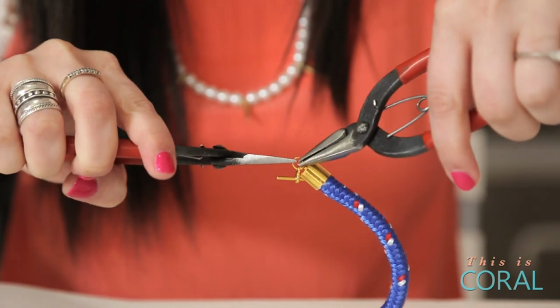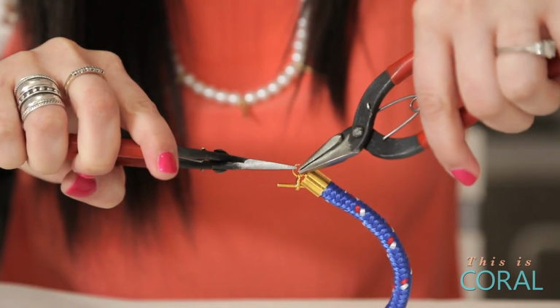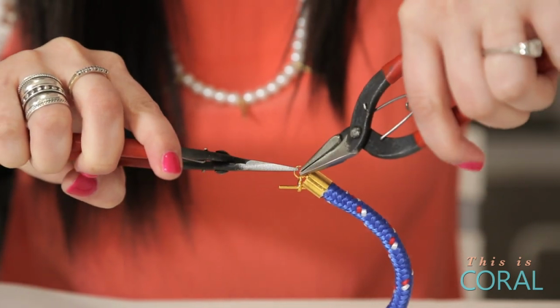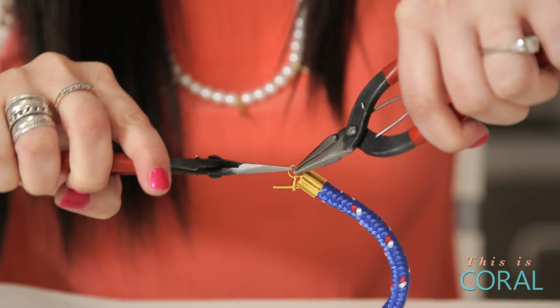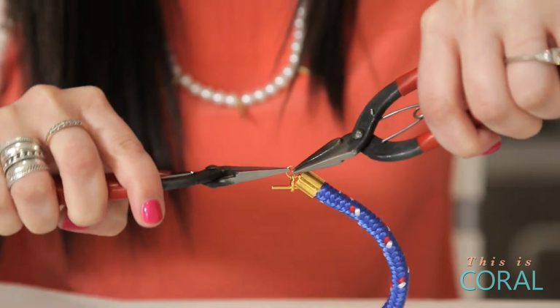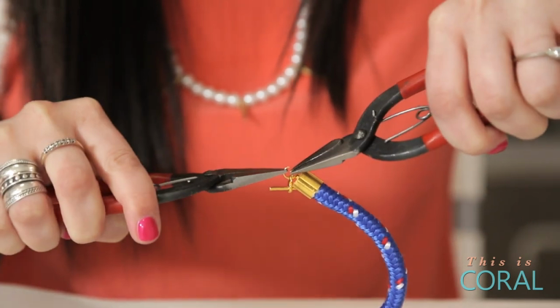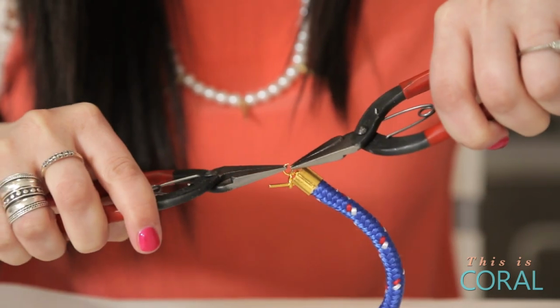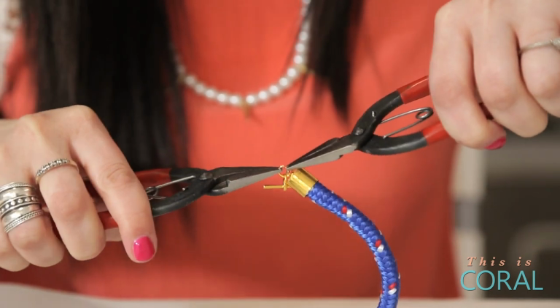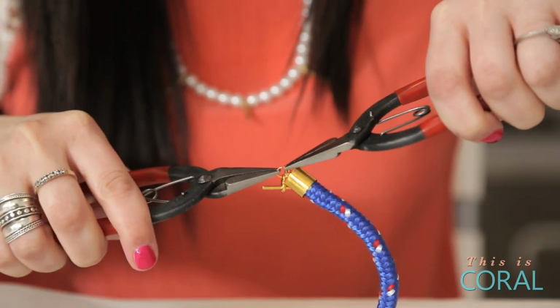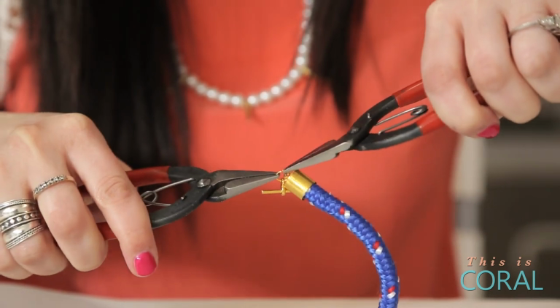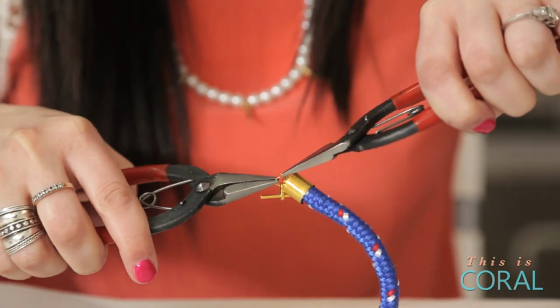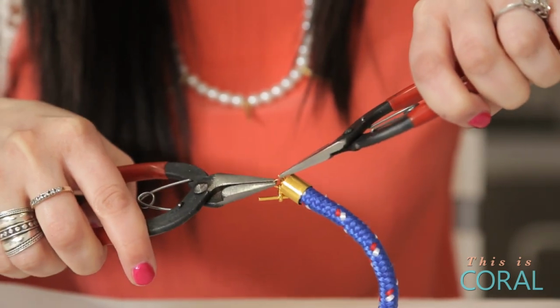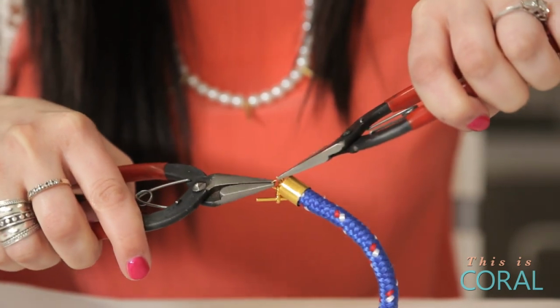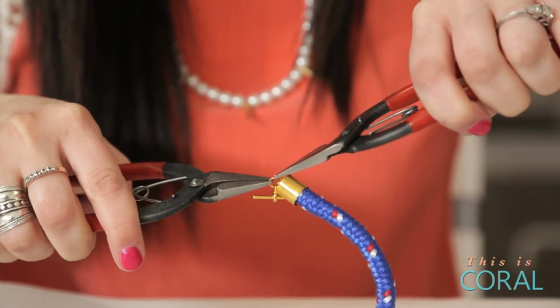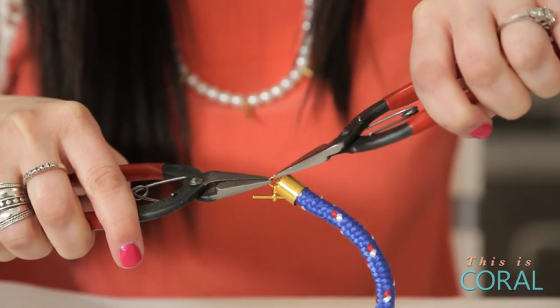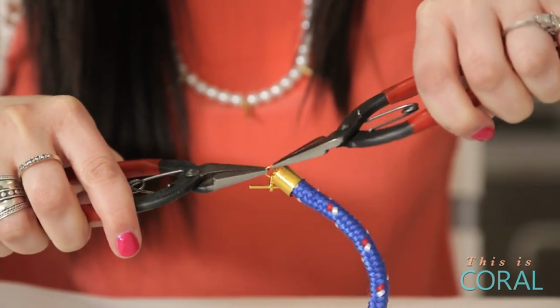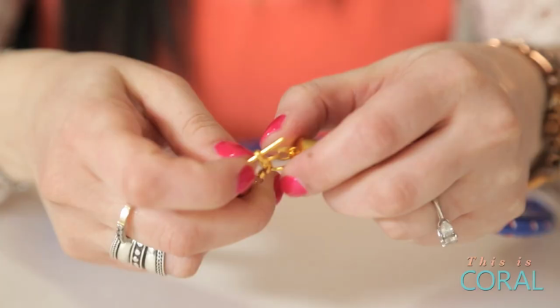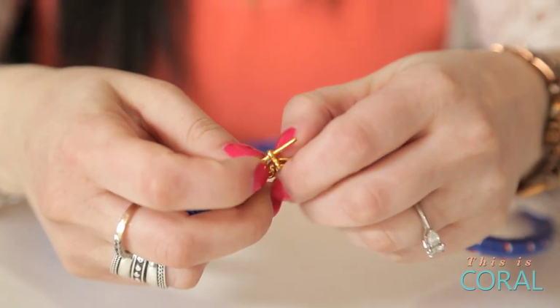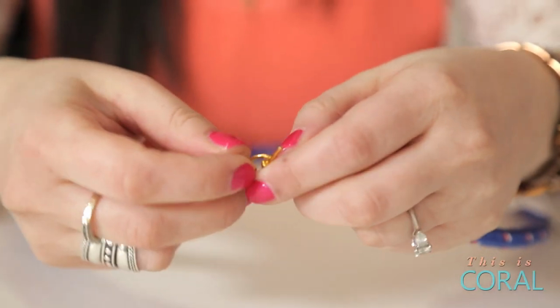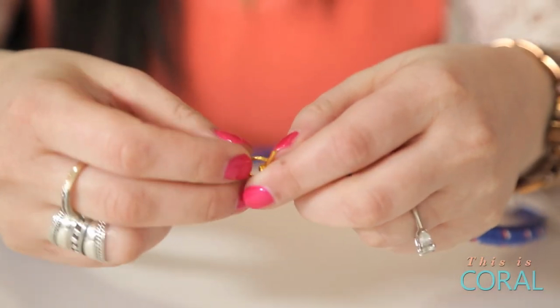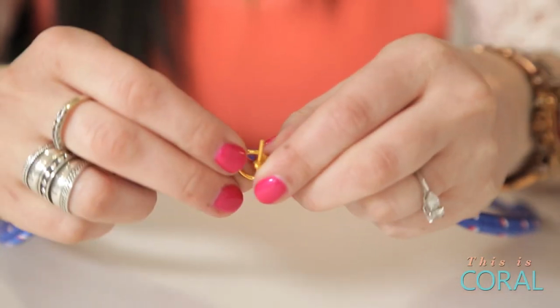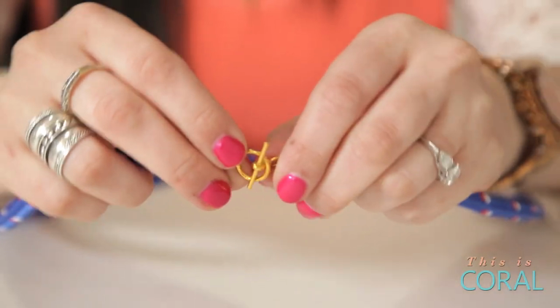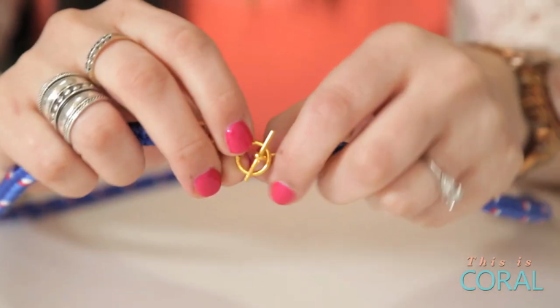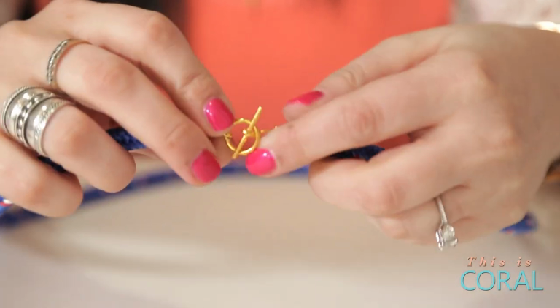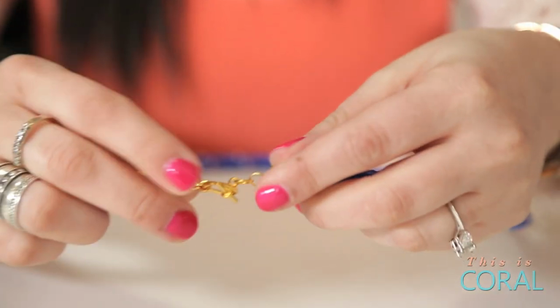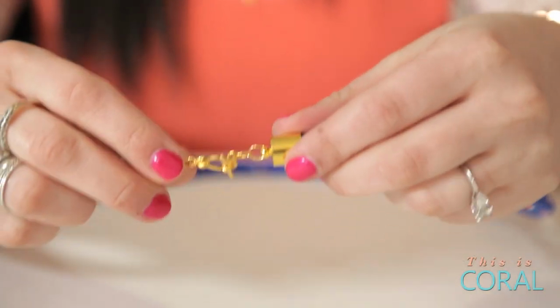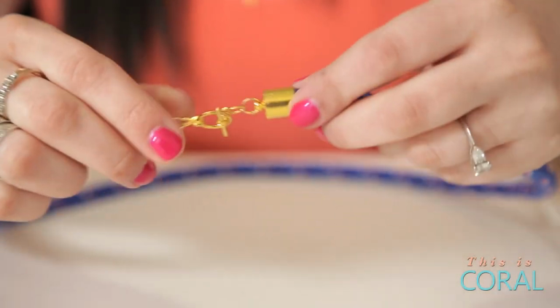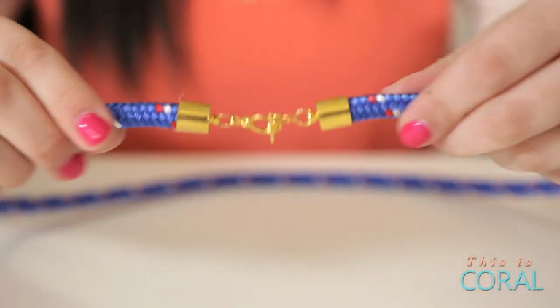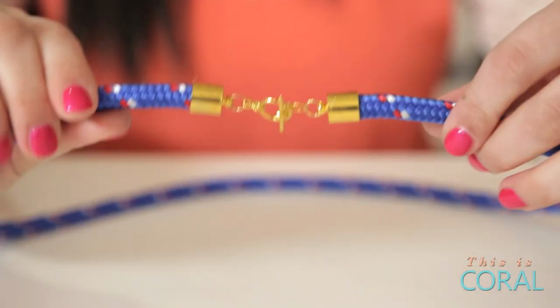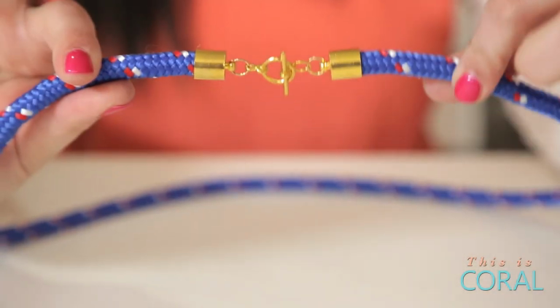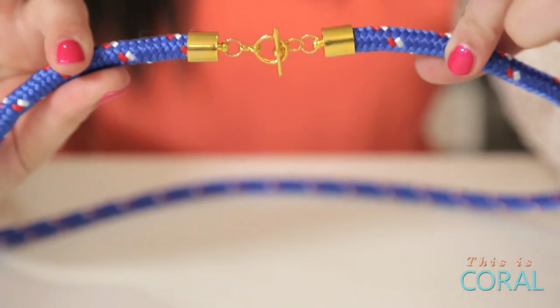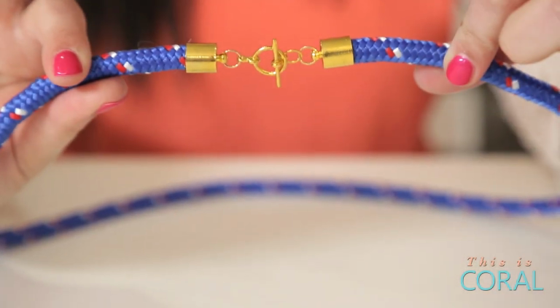If you accidentally make your belt too short, you can always add length with extra jump rings or a small piece of chain.